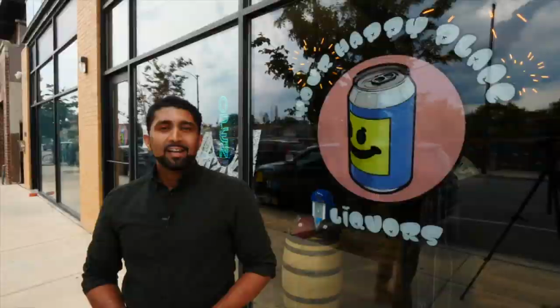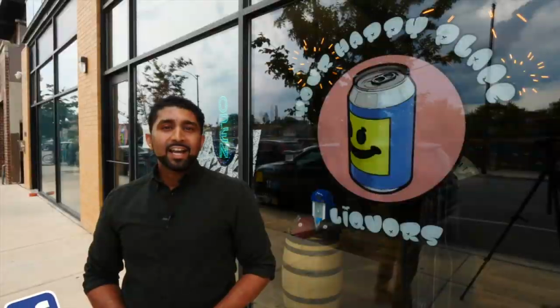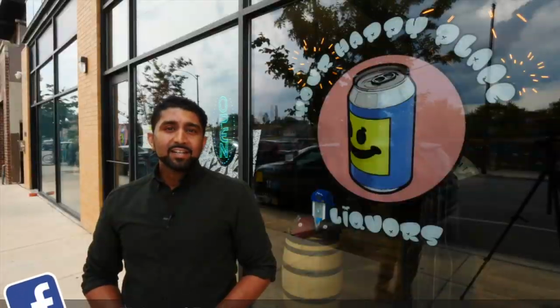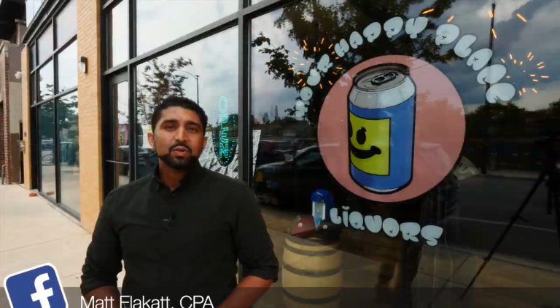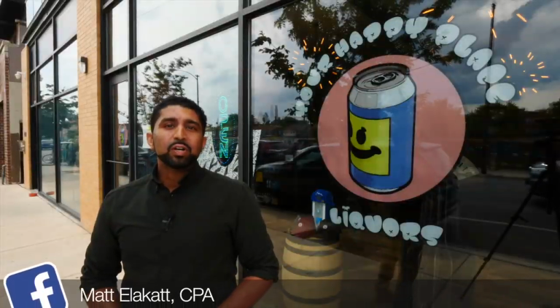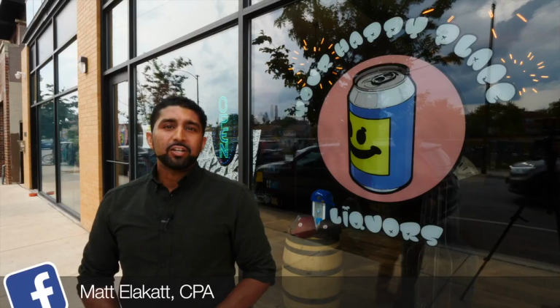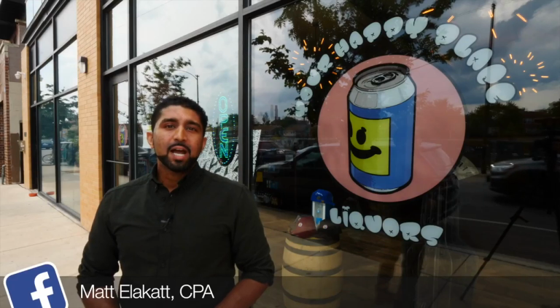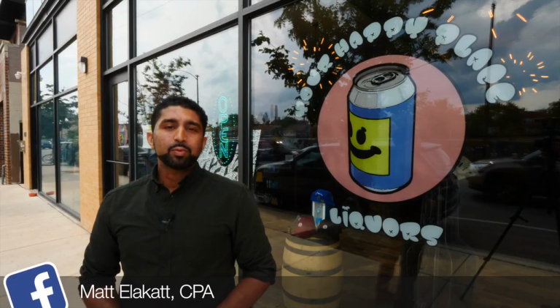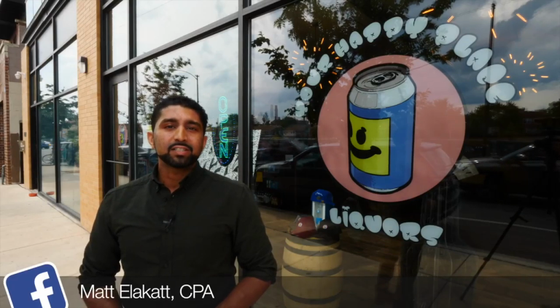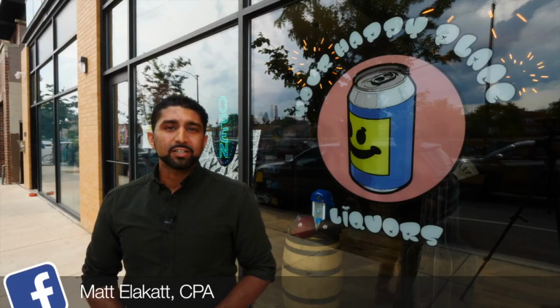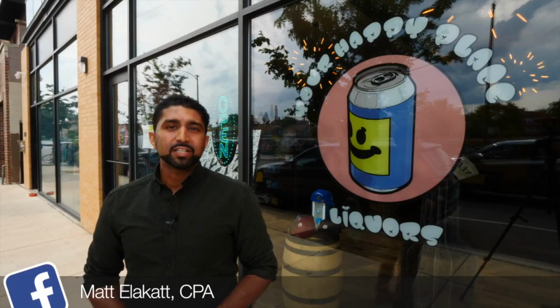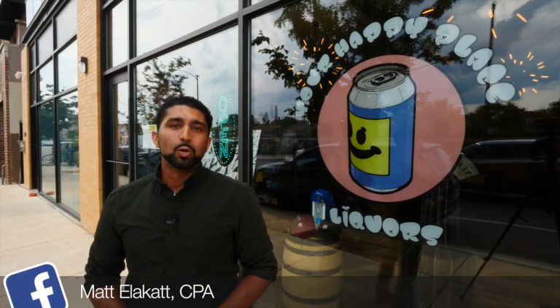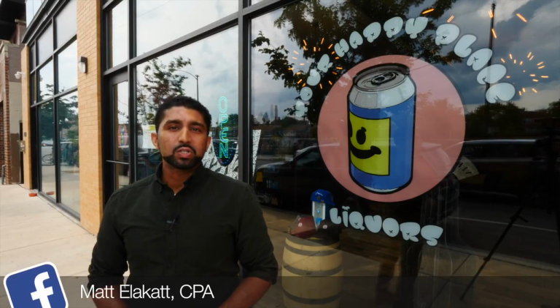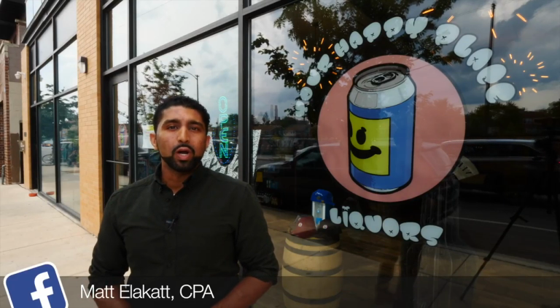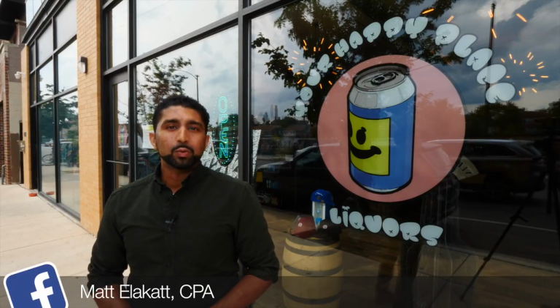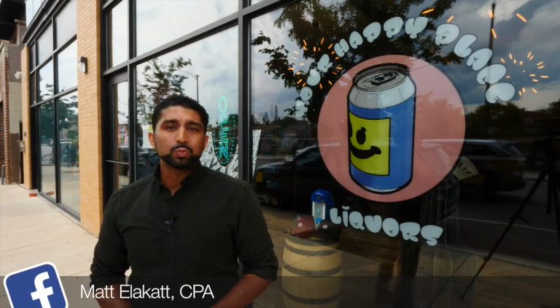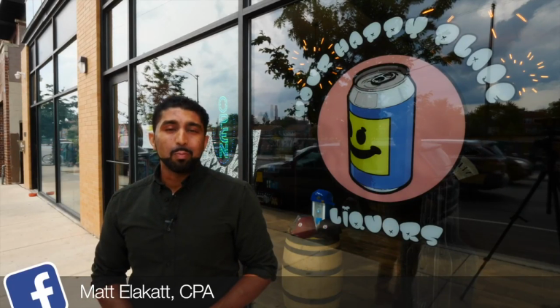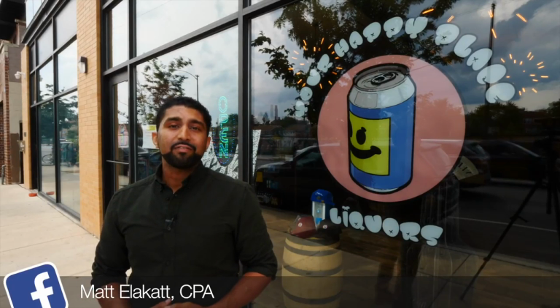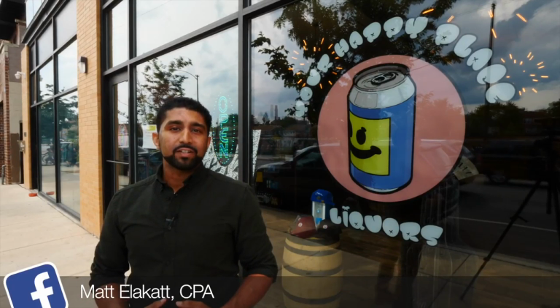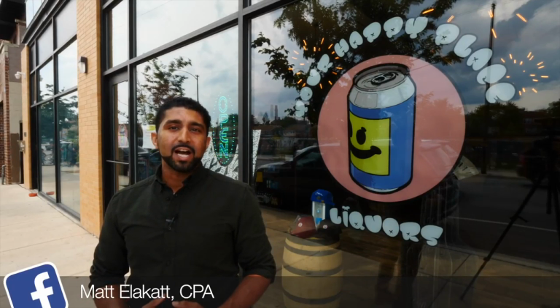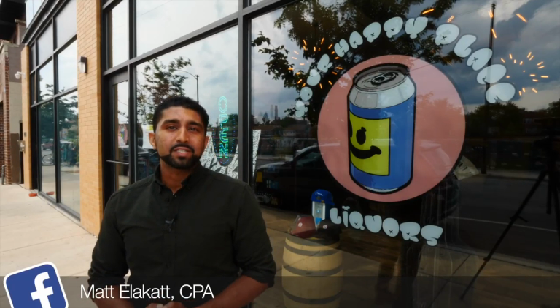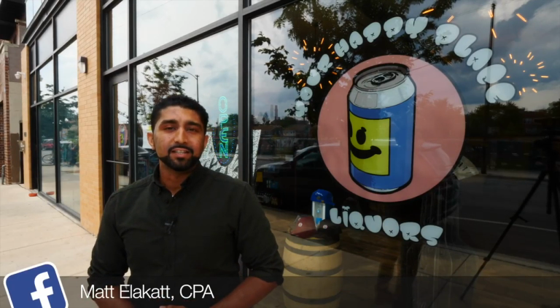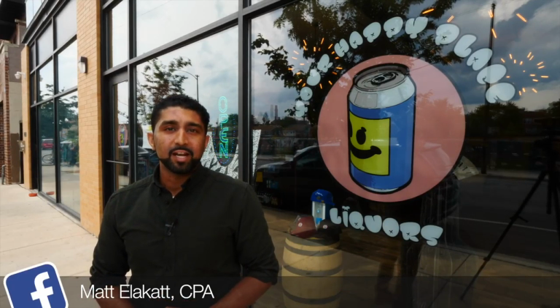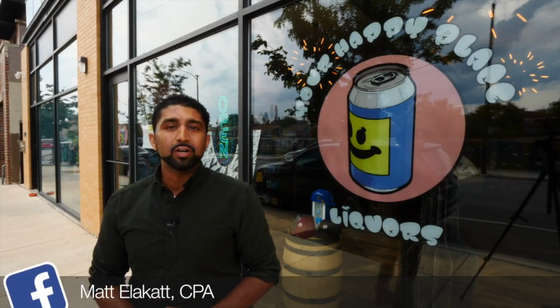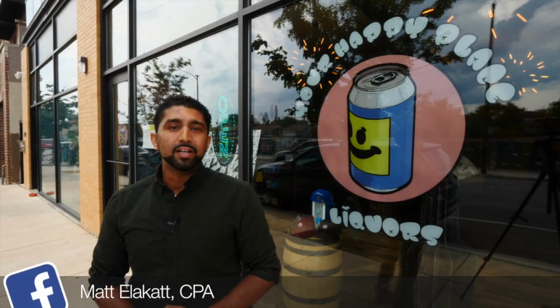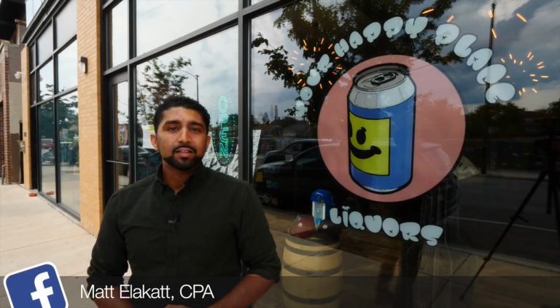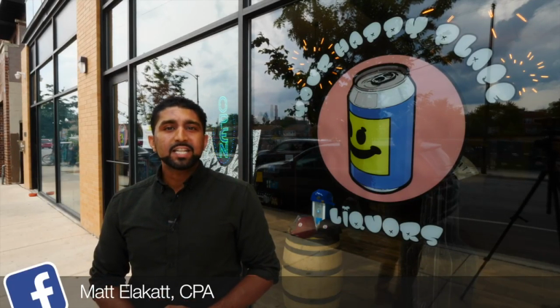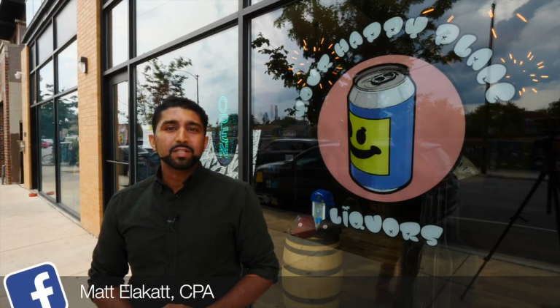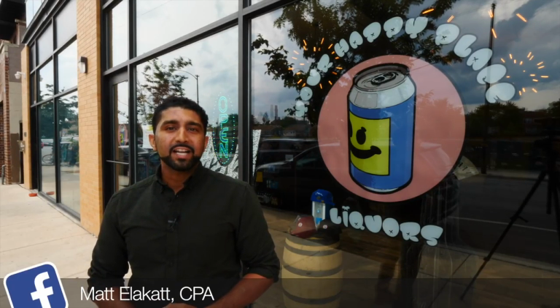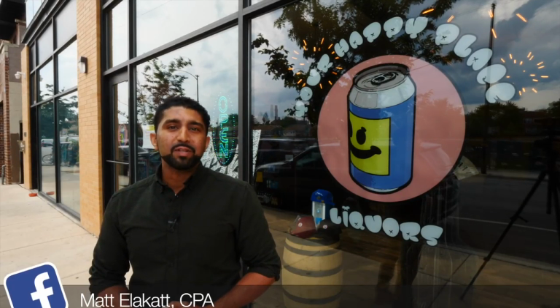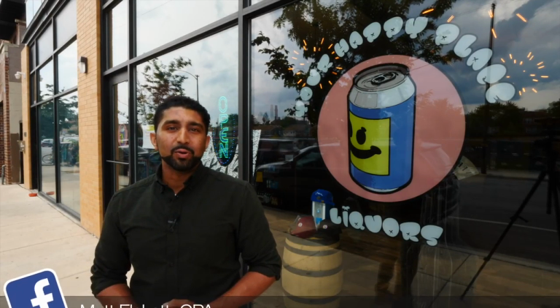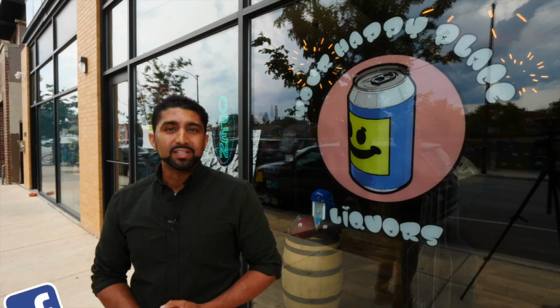Hey guys, we're at Your Happy Place Liquors in Logan Square, which is one of my favorite shops in the neighborhood. Let's step inside and meet the owners.